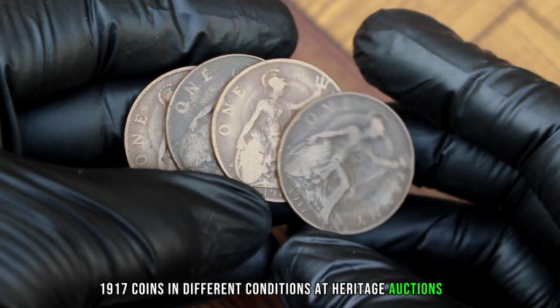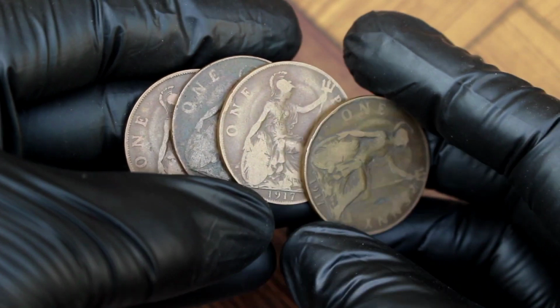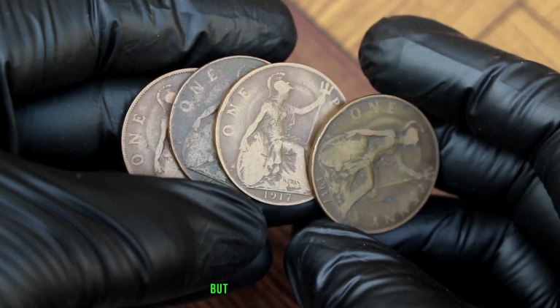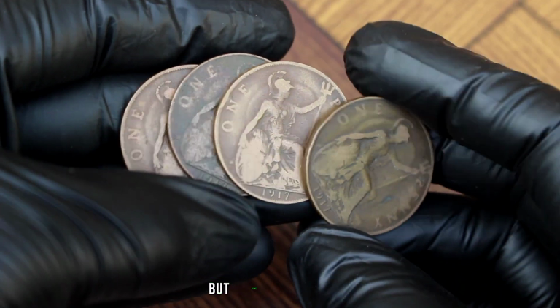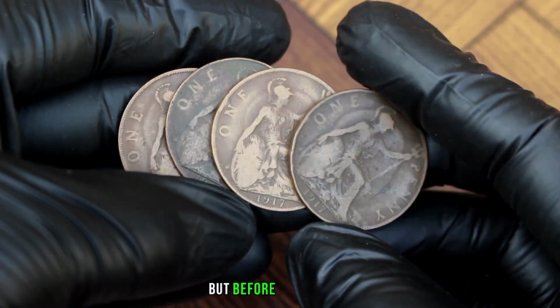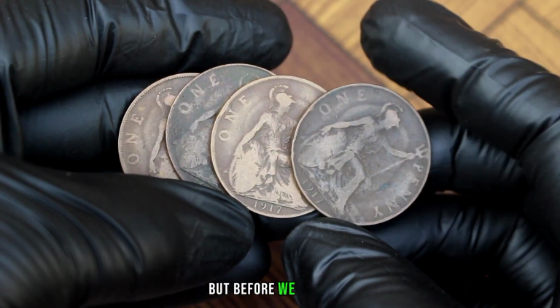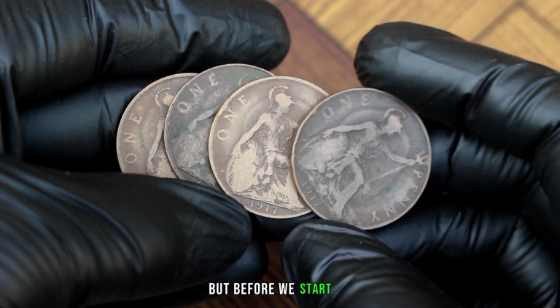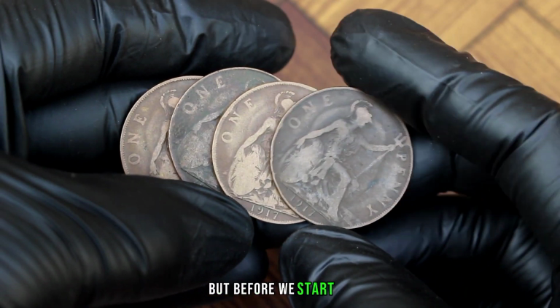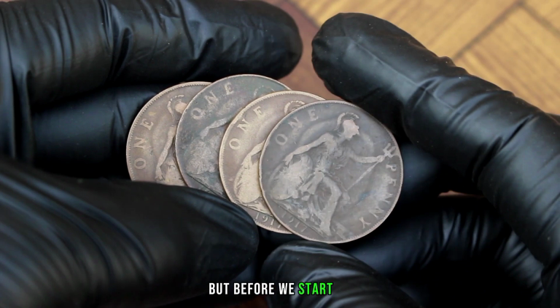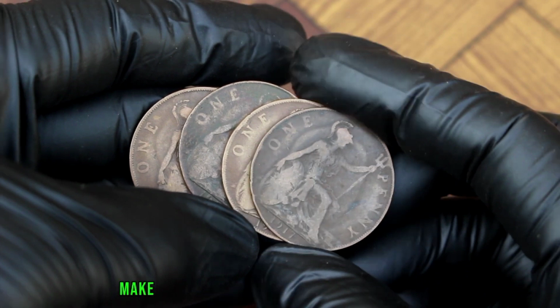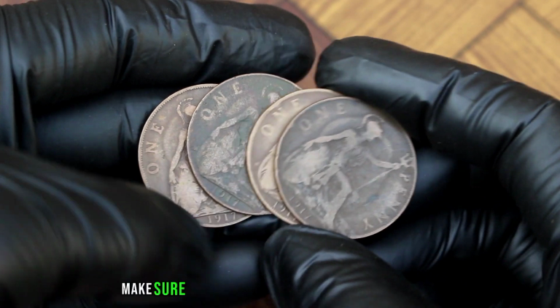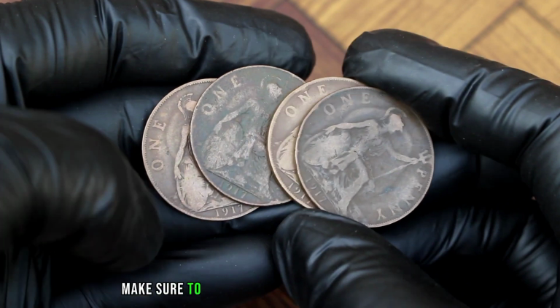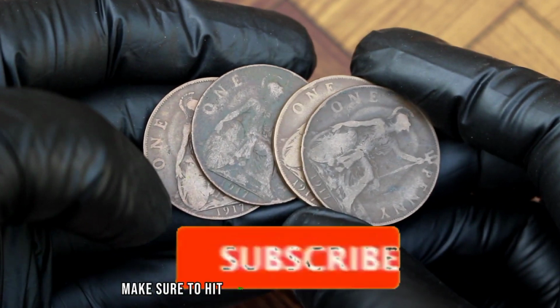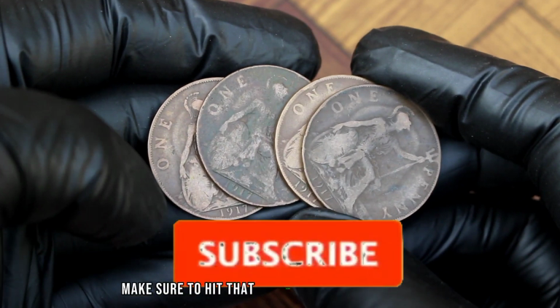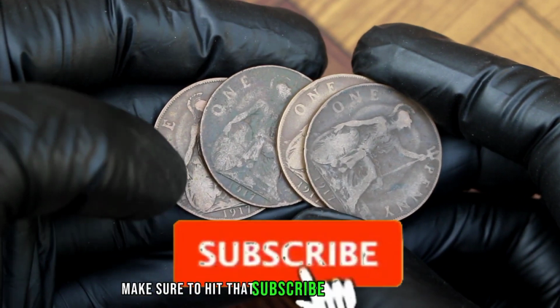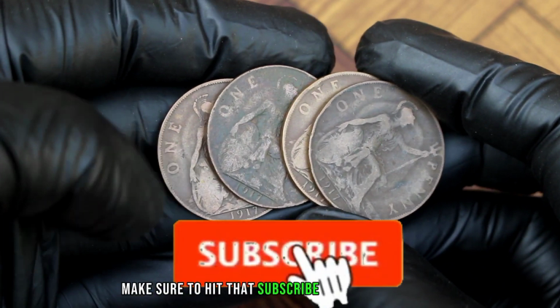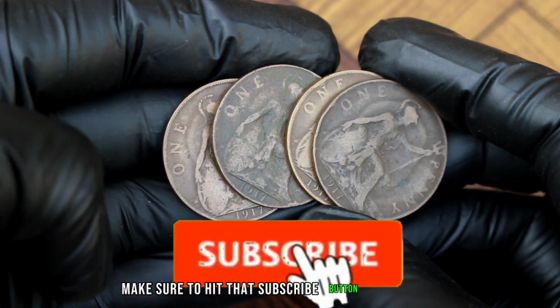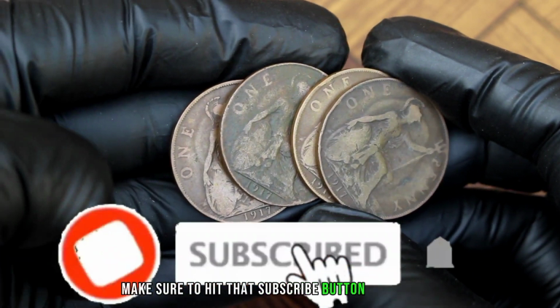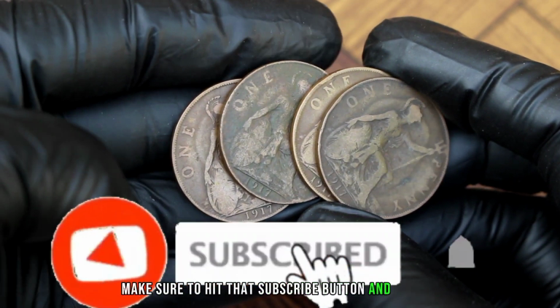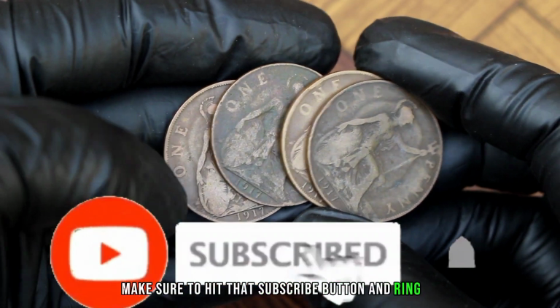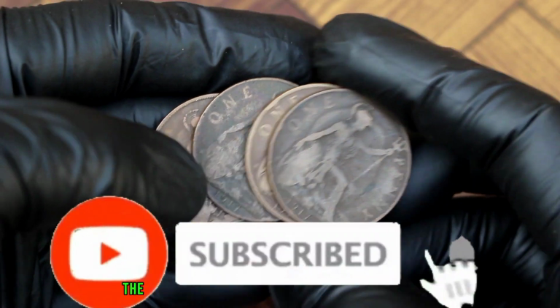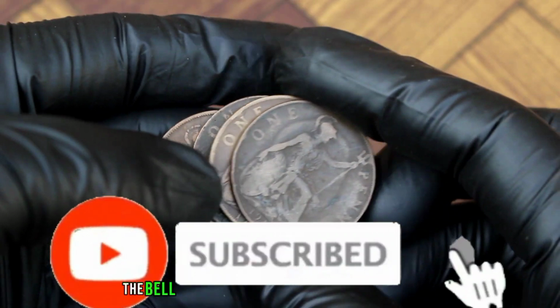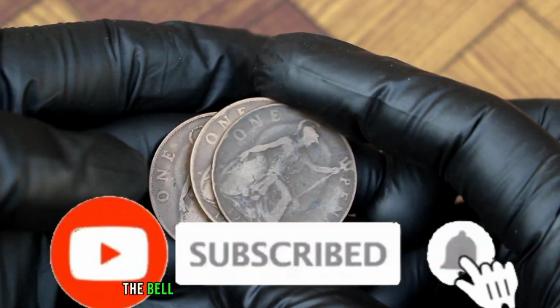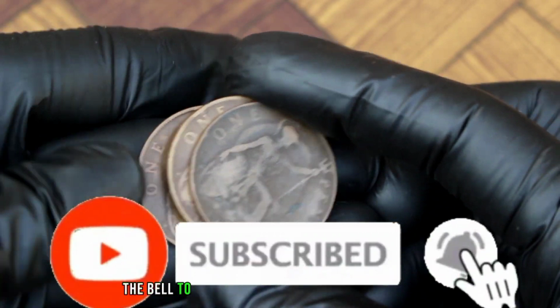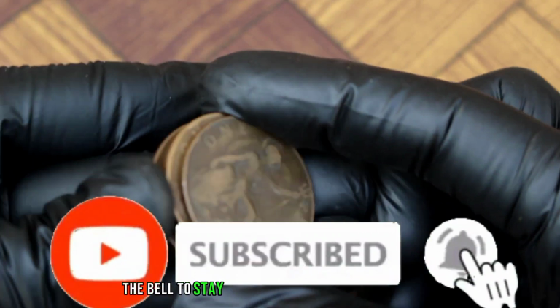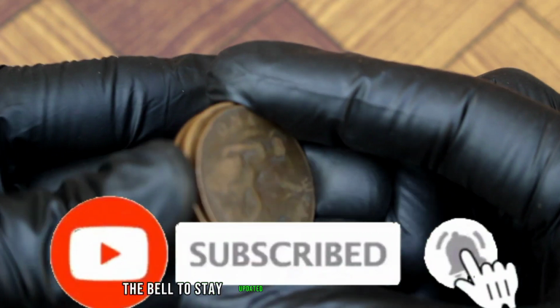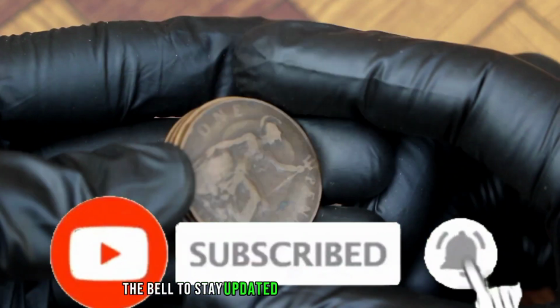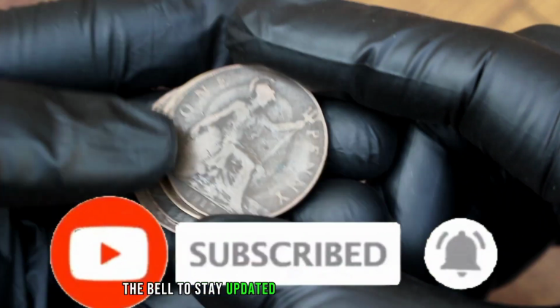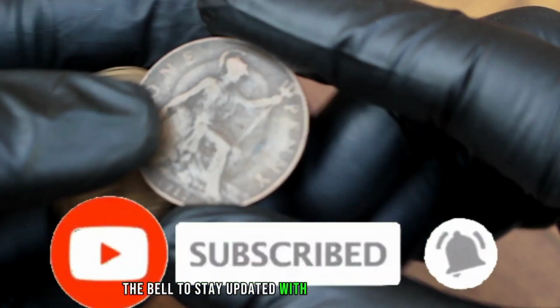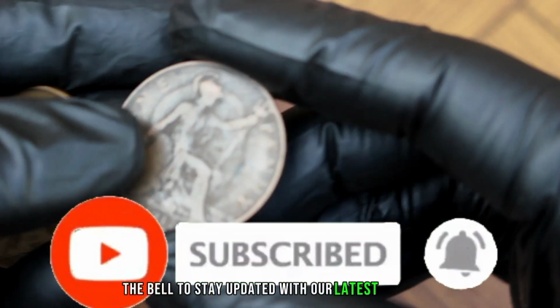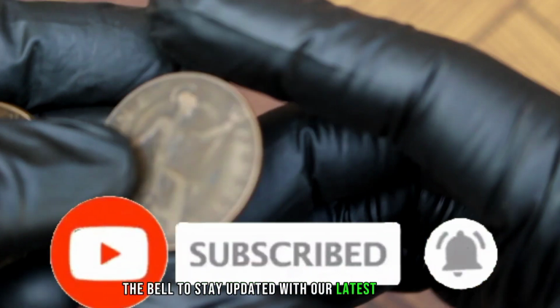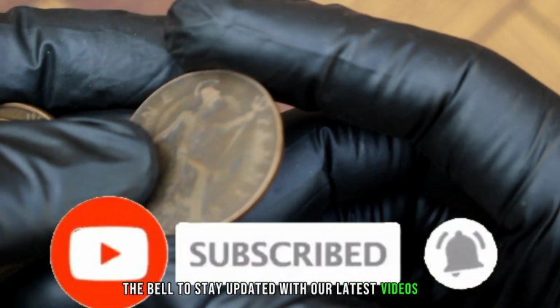Before we start, make sure to hit that subscribe button and ring the bell to stay updated with our latest videos.